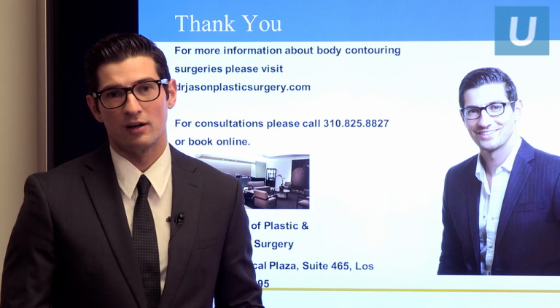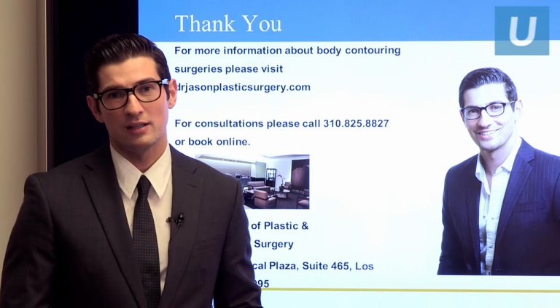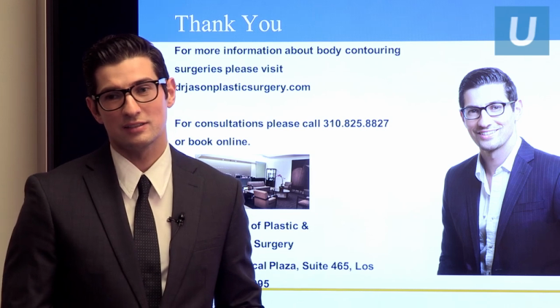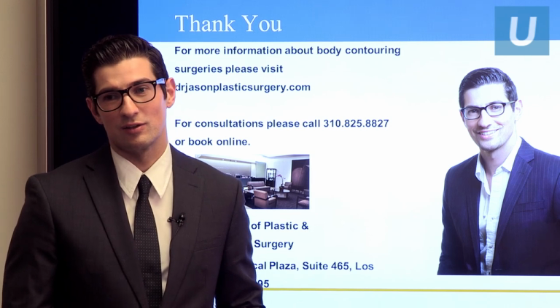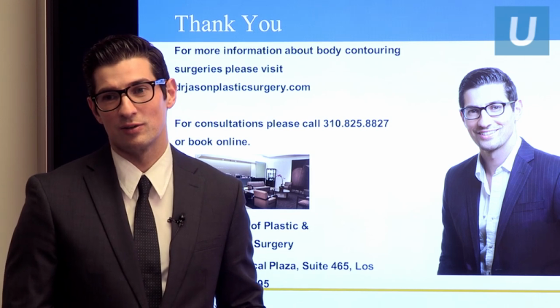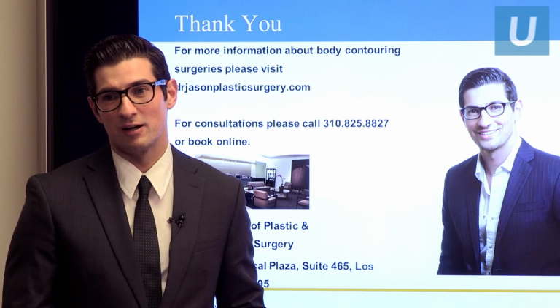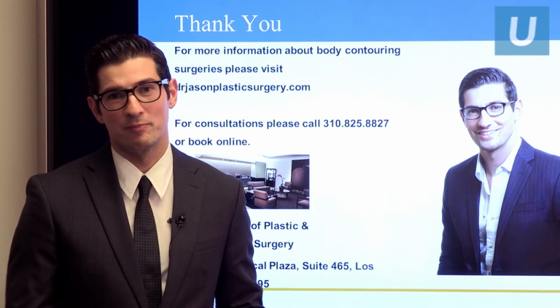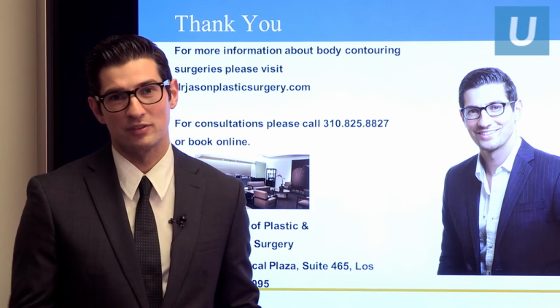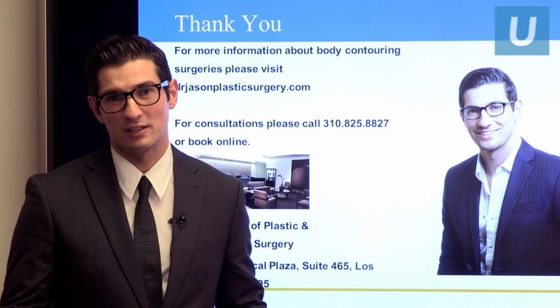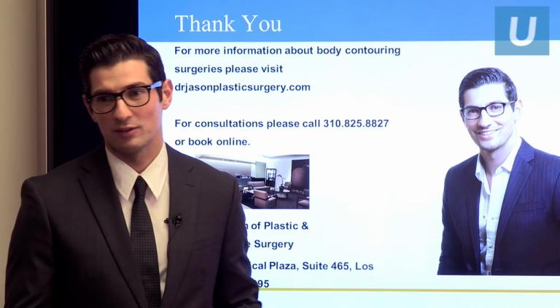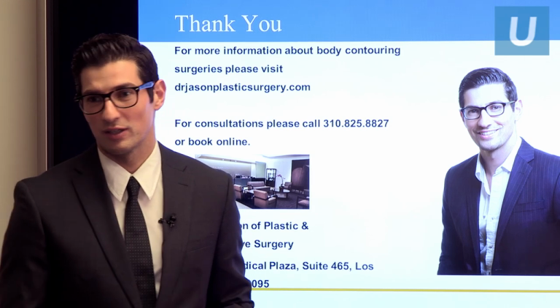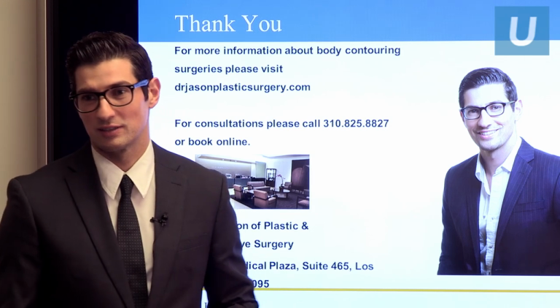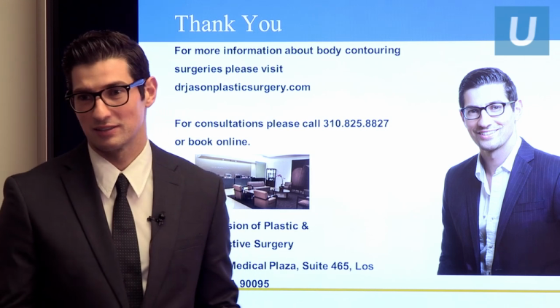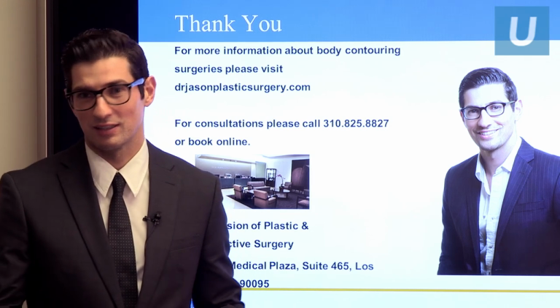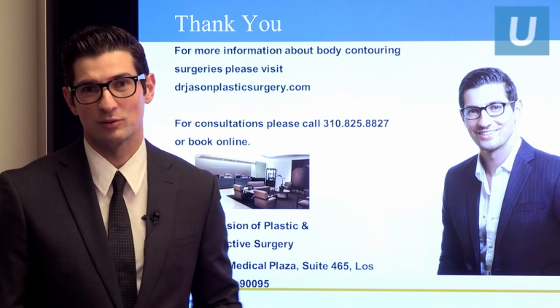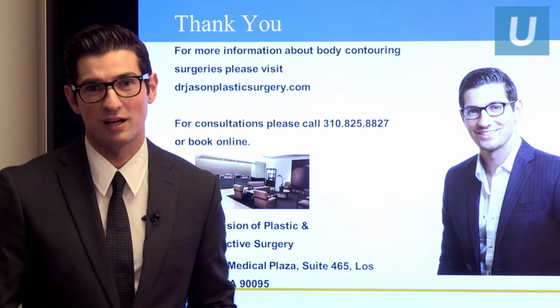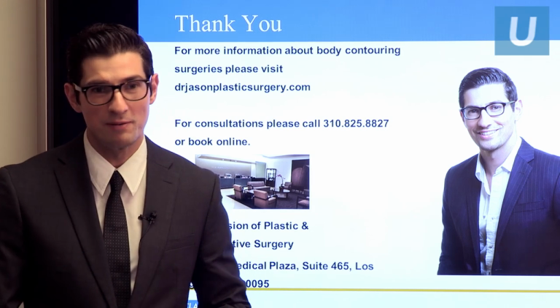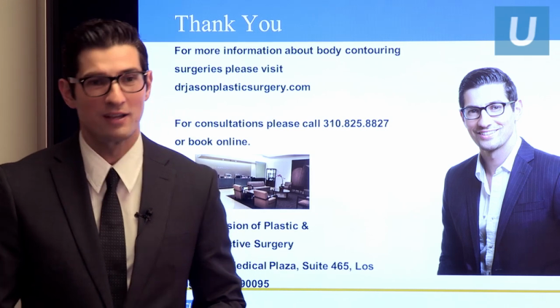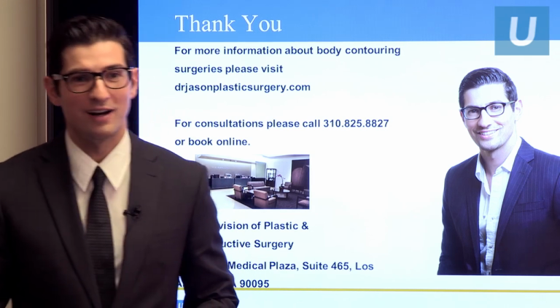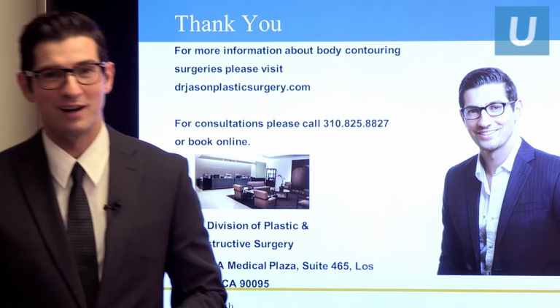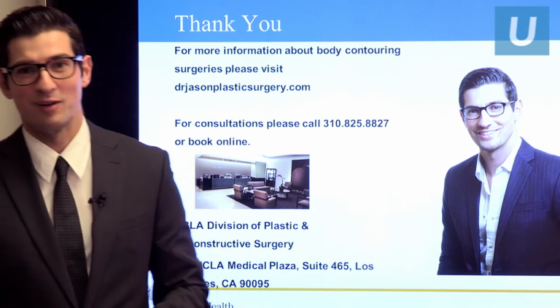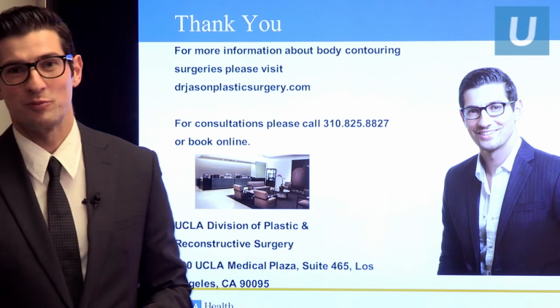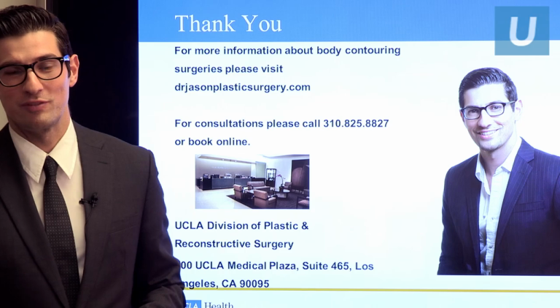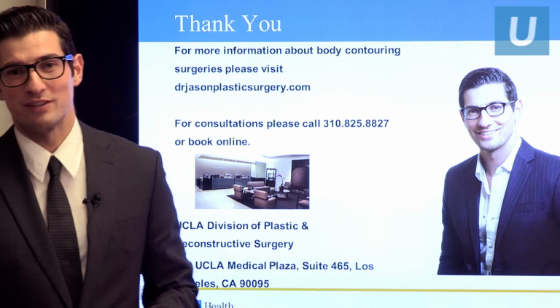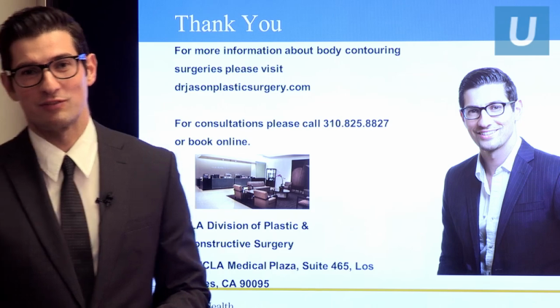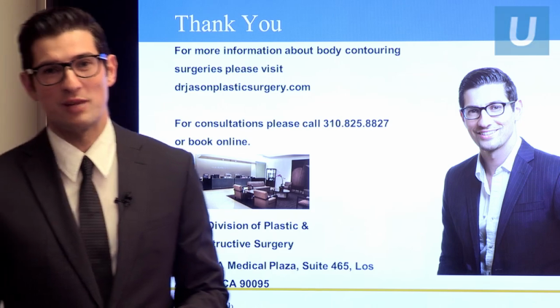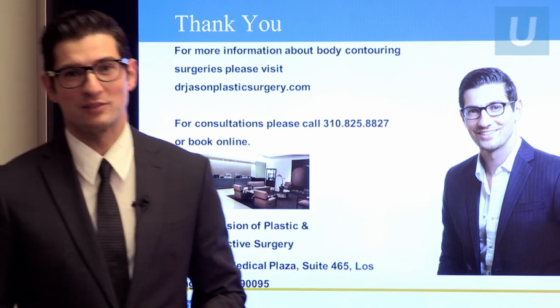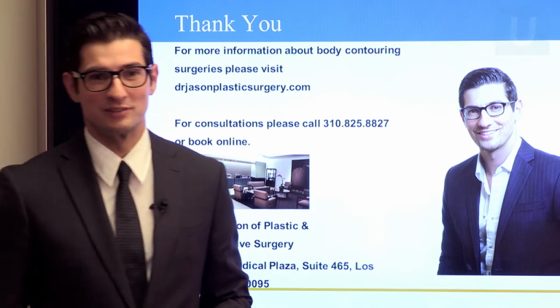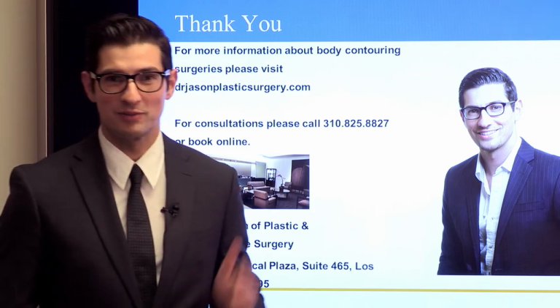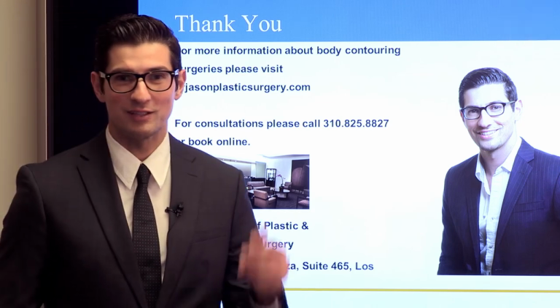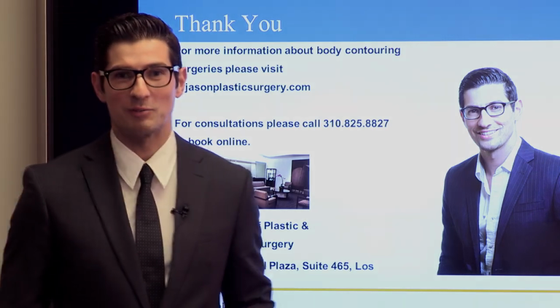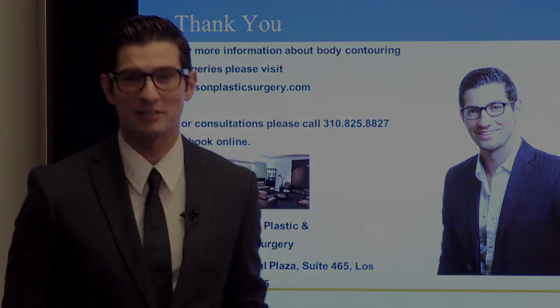Alright, if there are no other questions, I think we're done. I hope you found this informational. Thank you so much. You're welcome to visit my website at drjasonpostsurgery.com or give us a call at 310-825-8827 for a consultation.